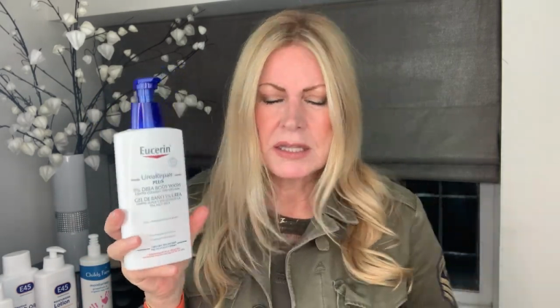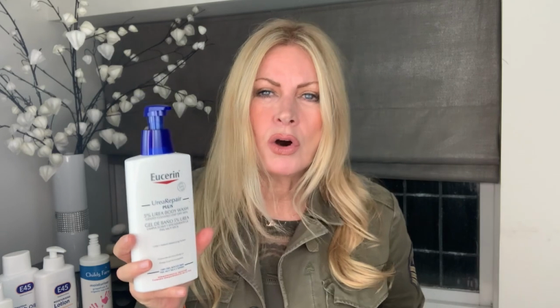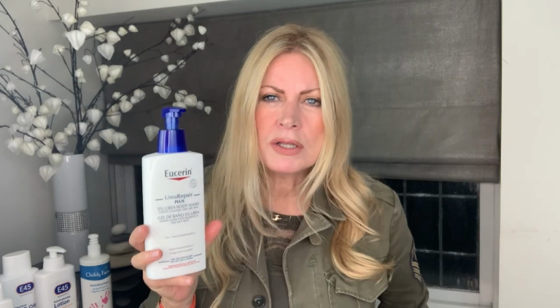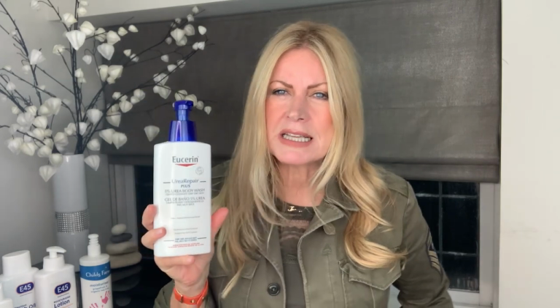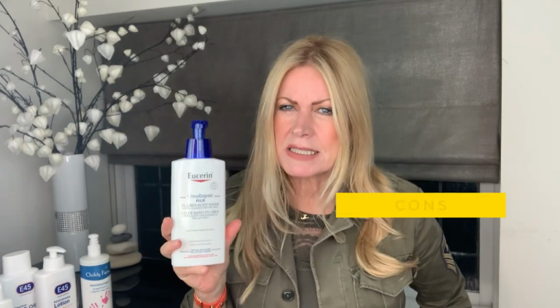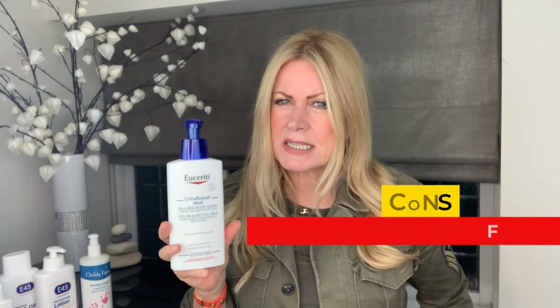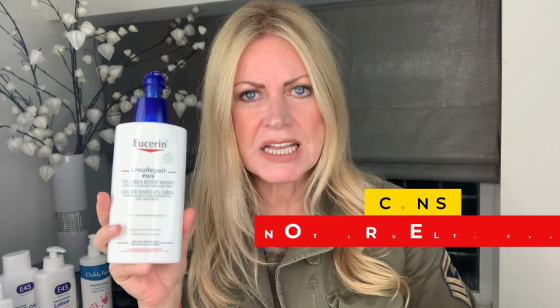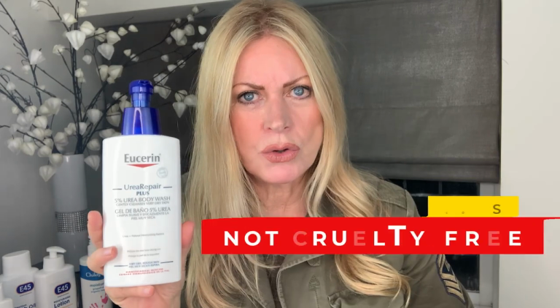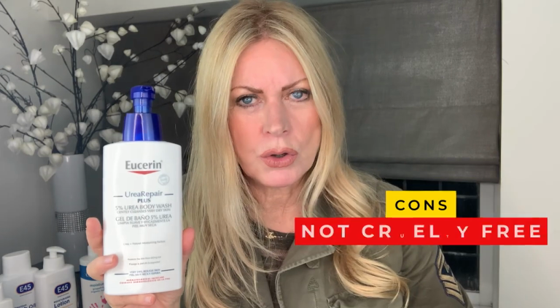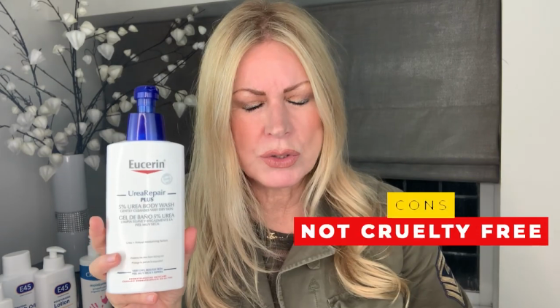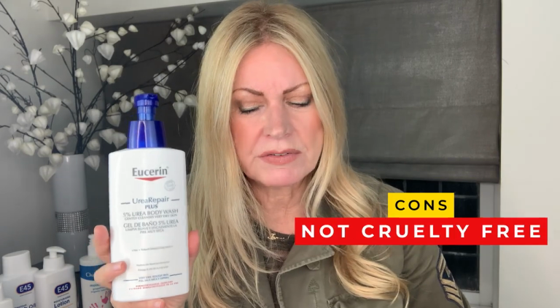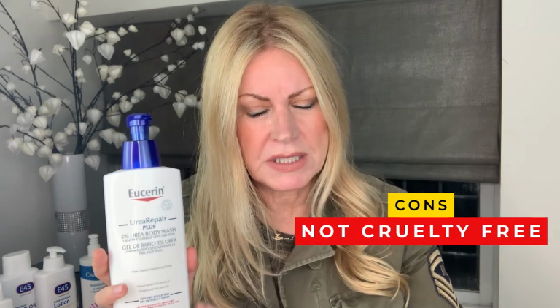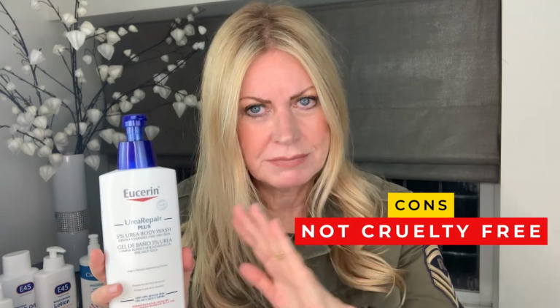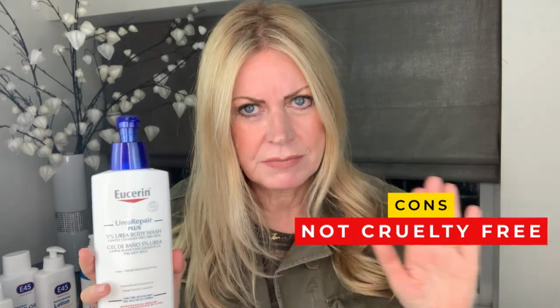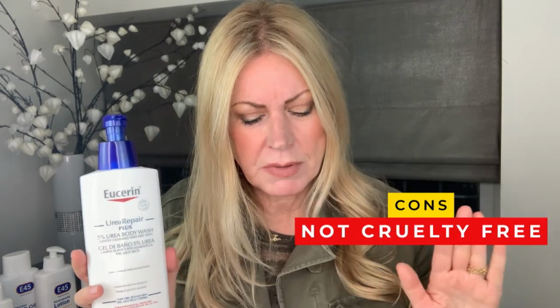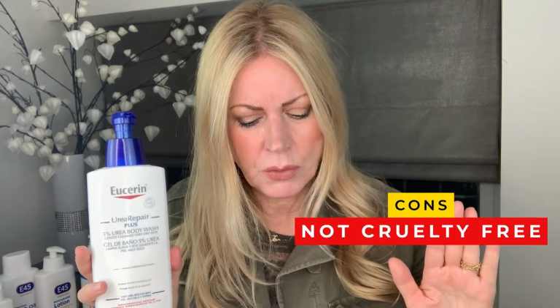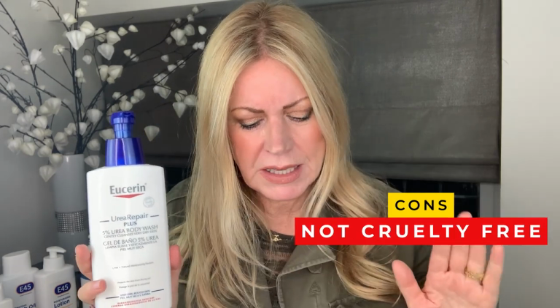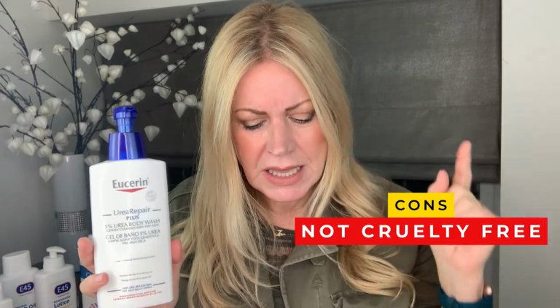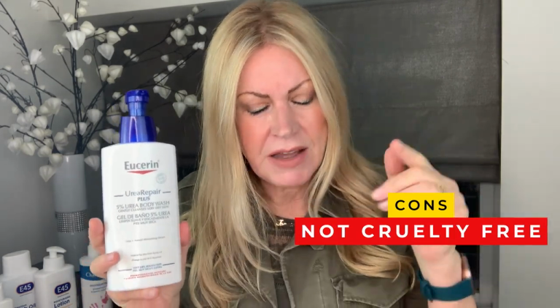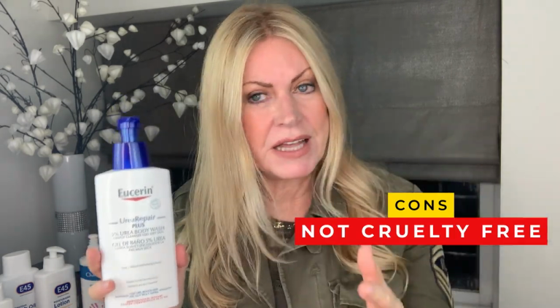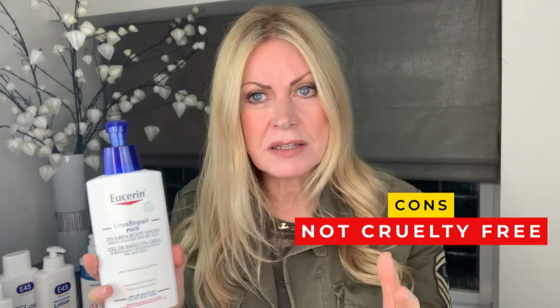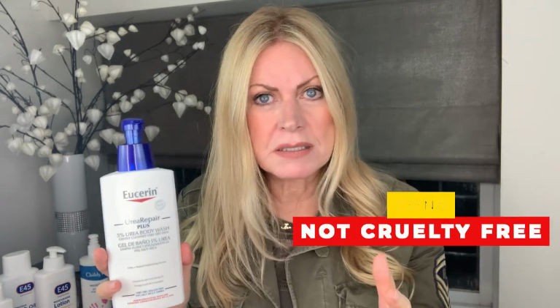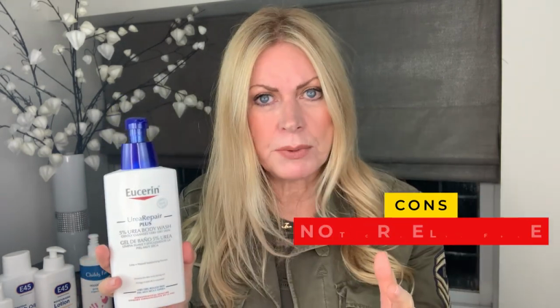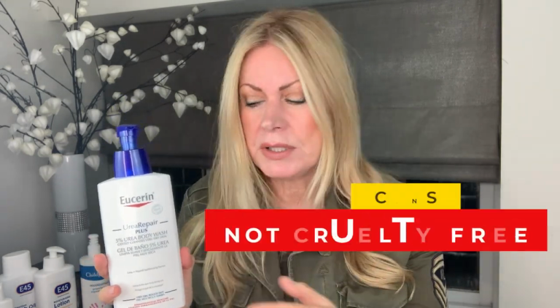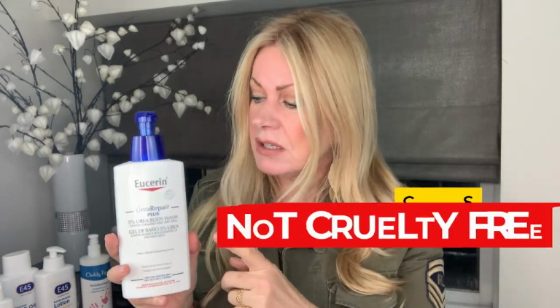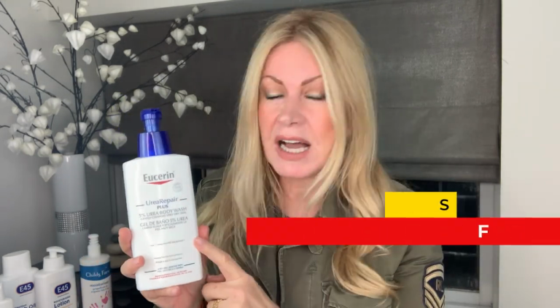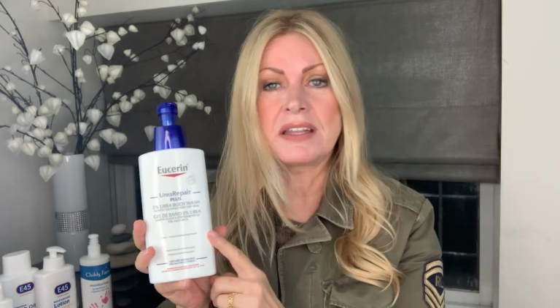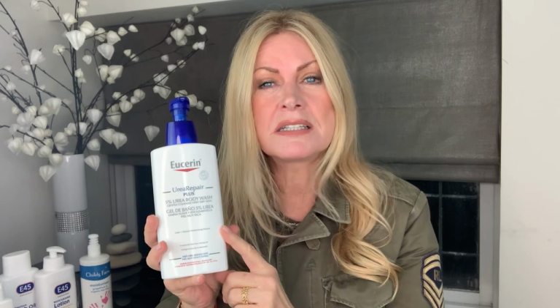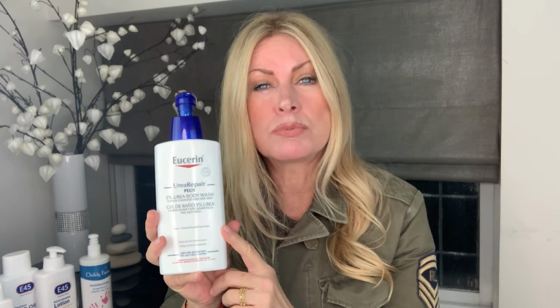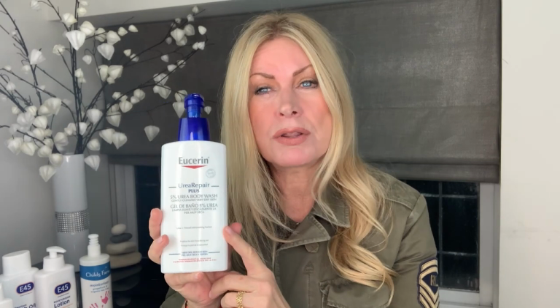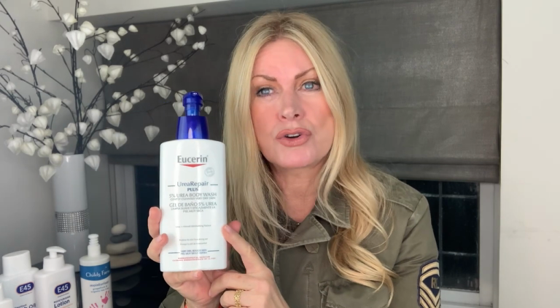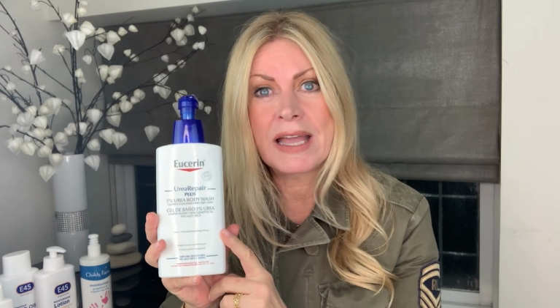The con: it's not cruelty free. If that doesn't bother you, I think this is worth trying.